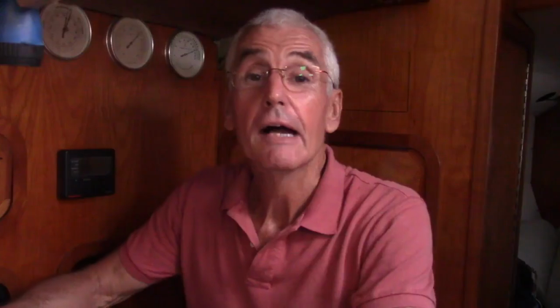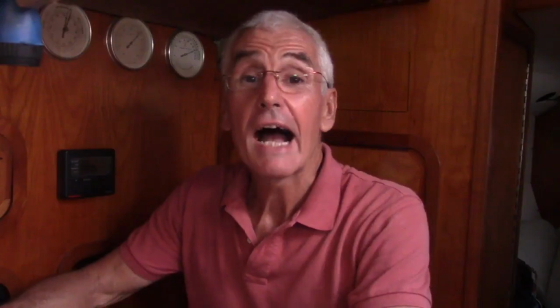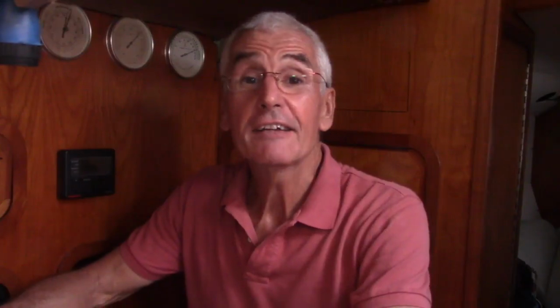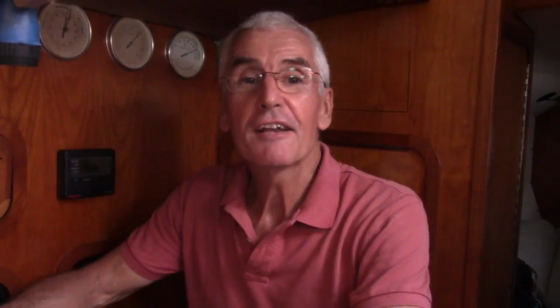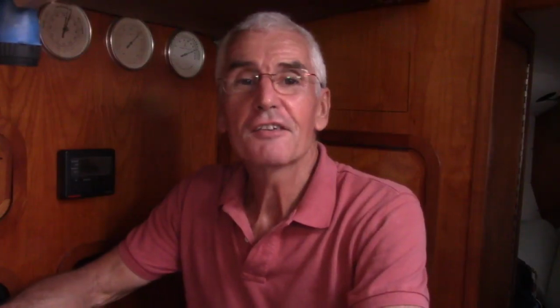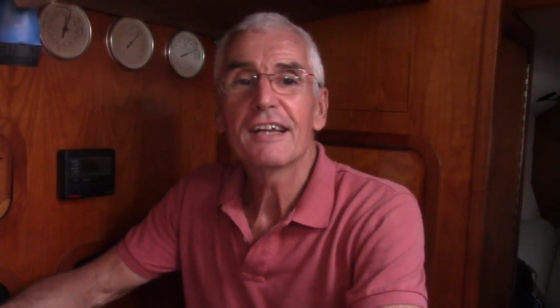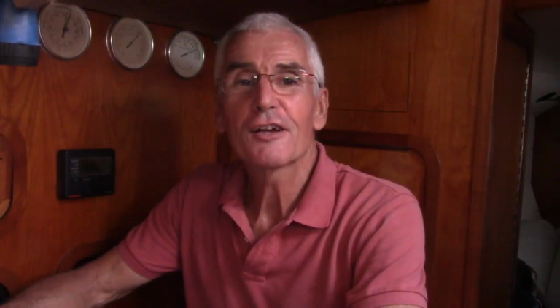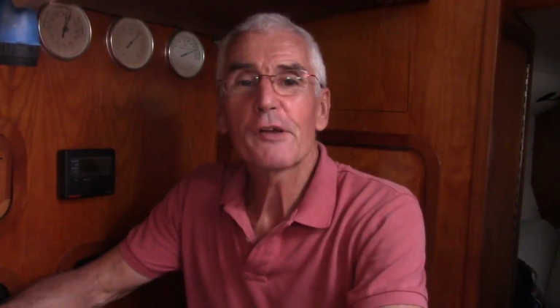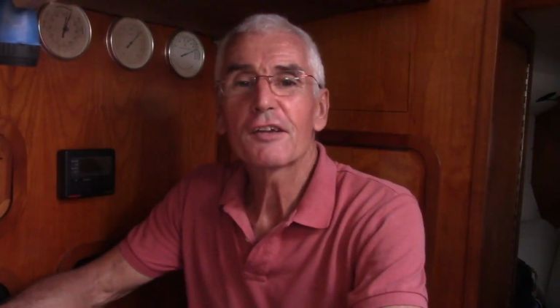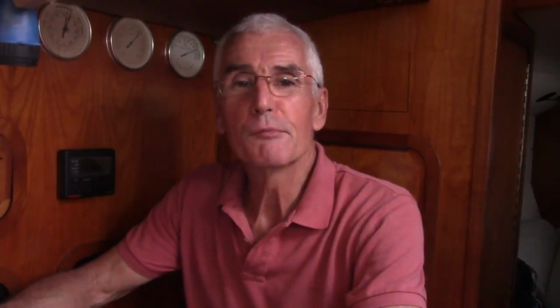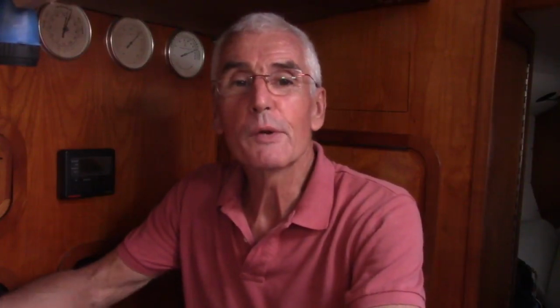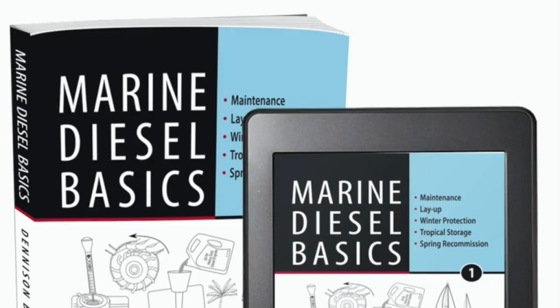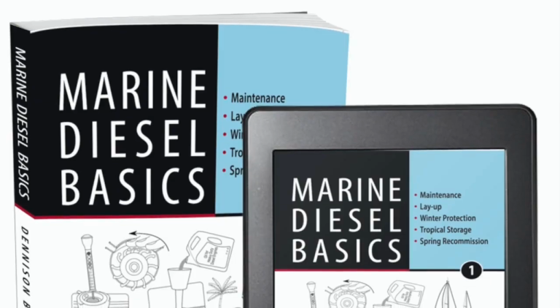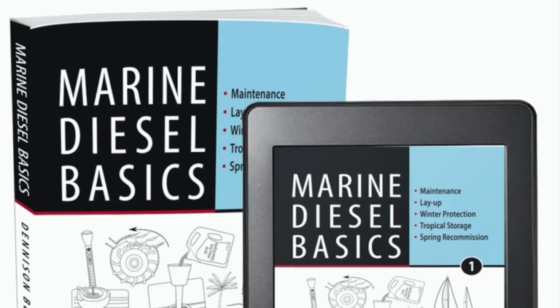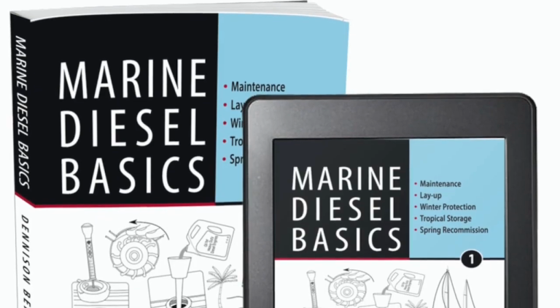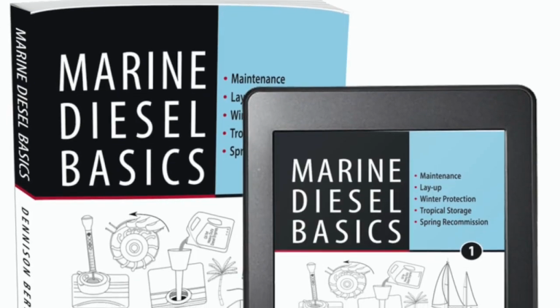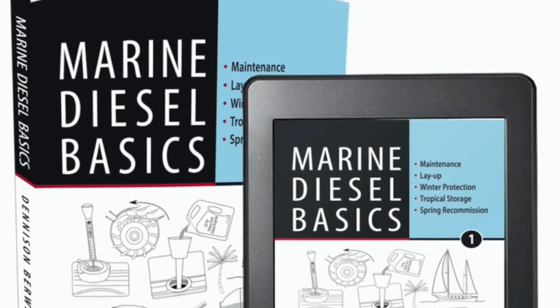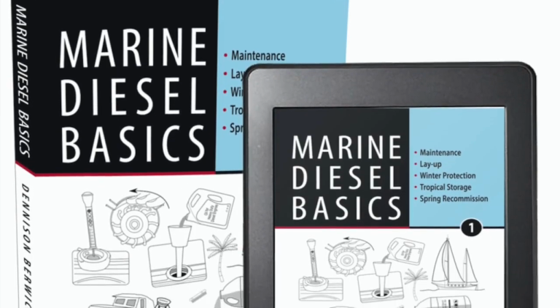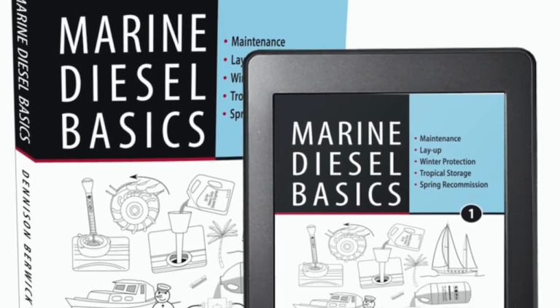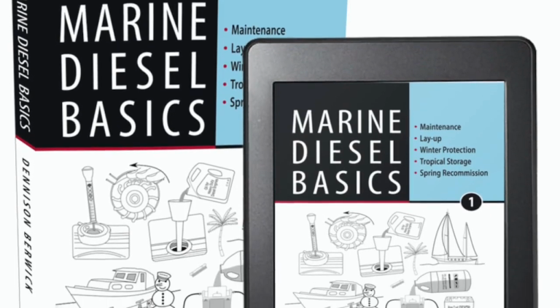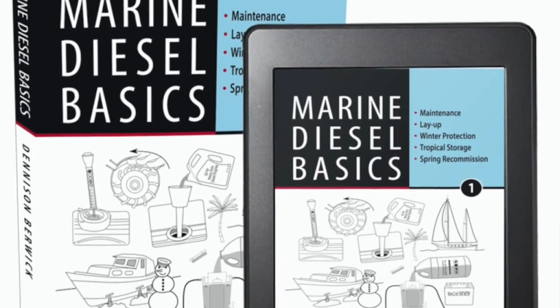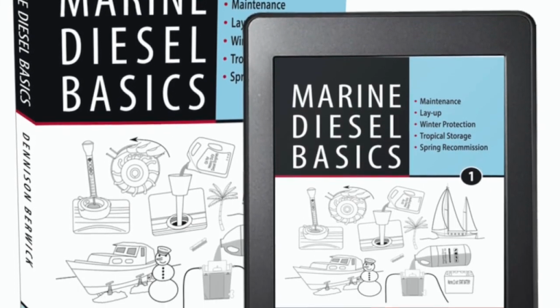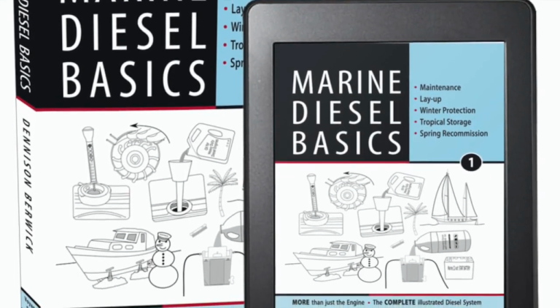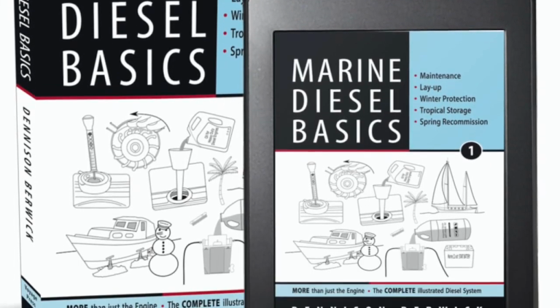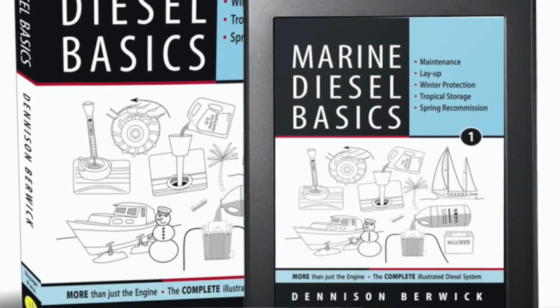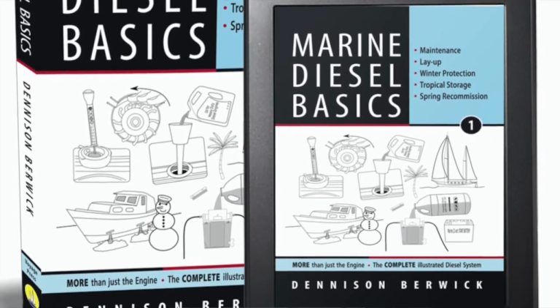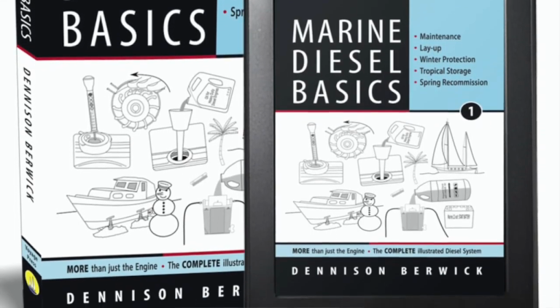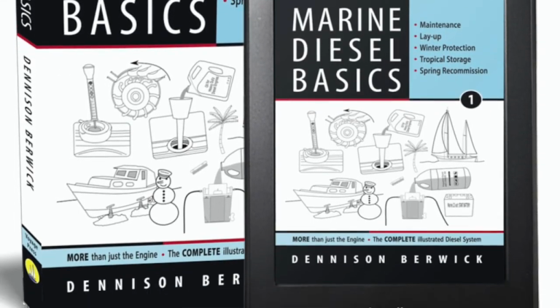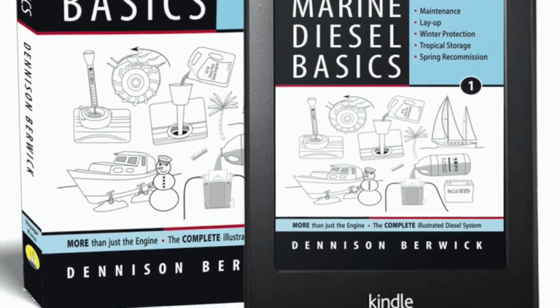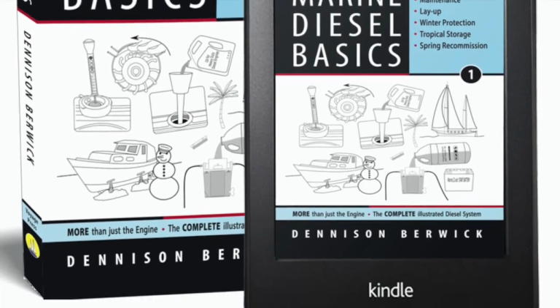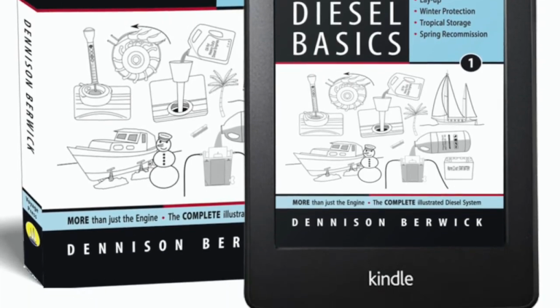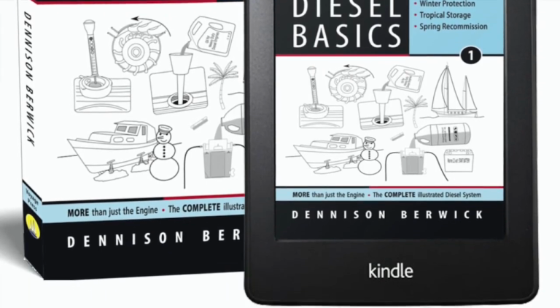Hi, Denison here, creator of Marine Diesel Basics, the first visual guide to marine diesel systems.